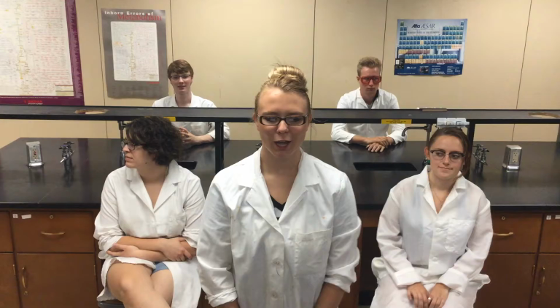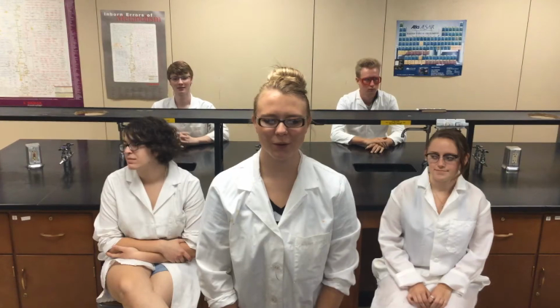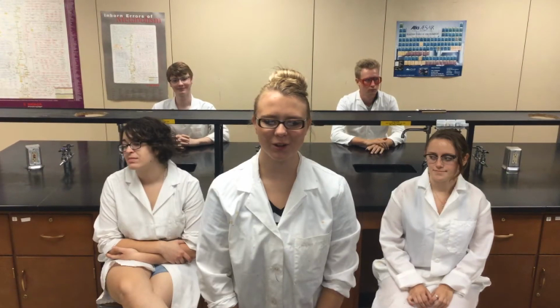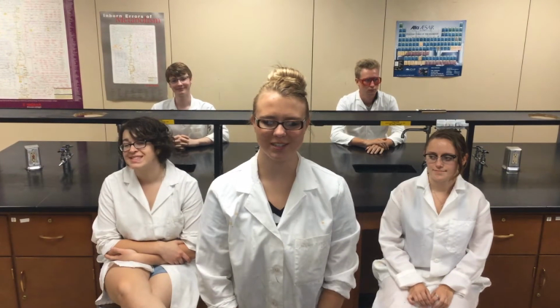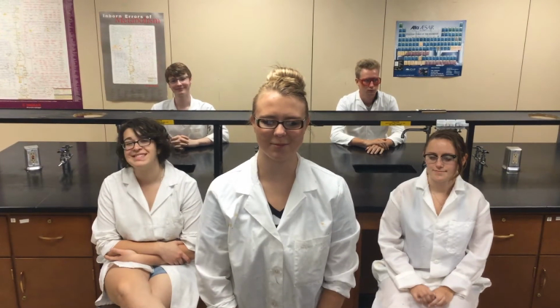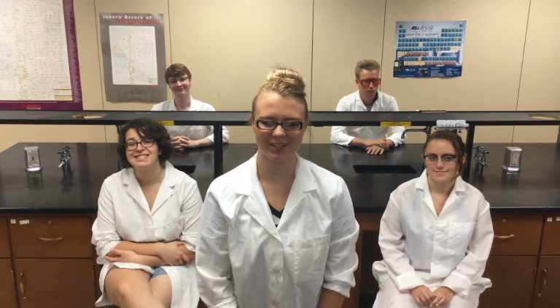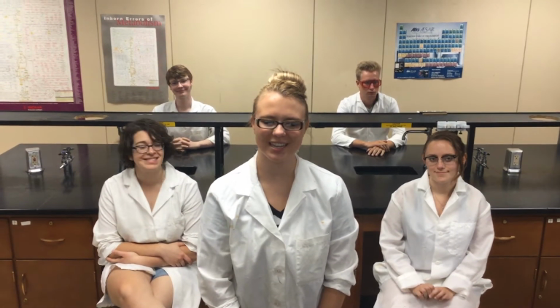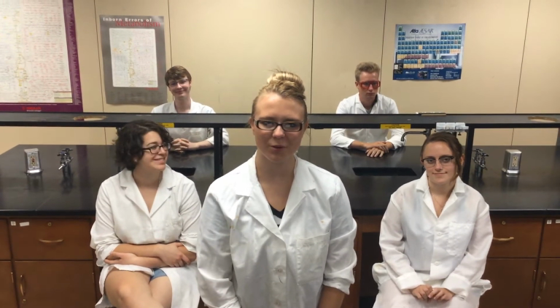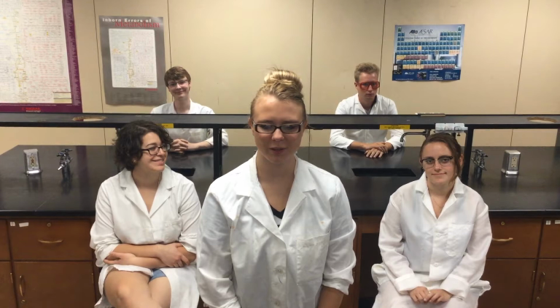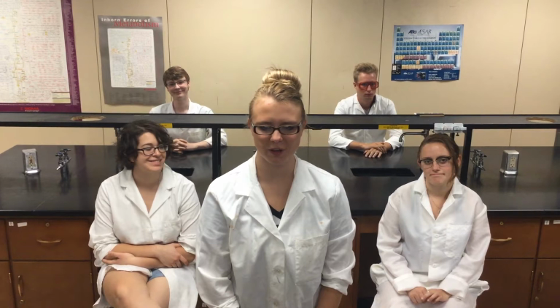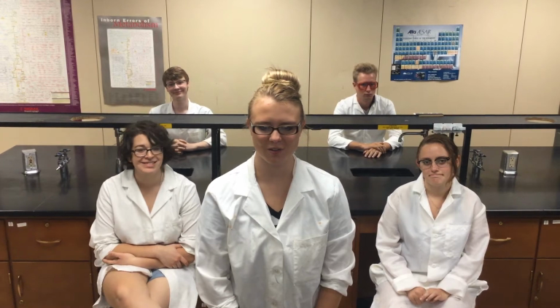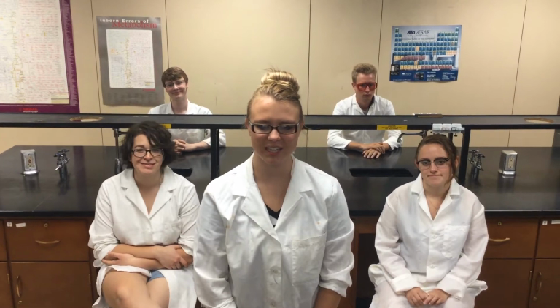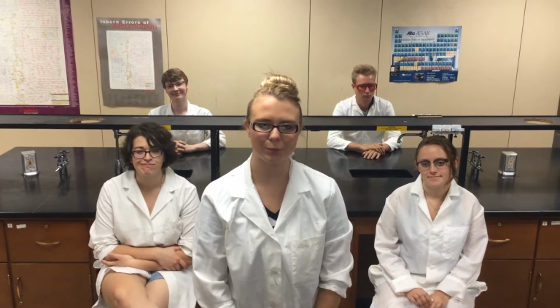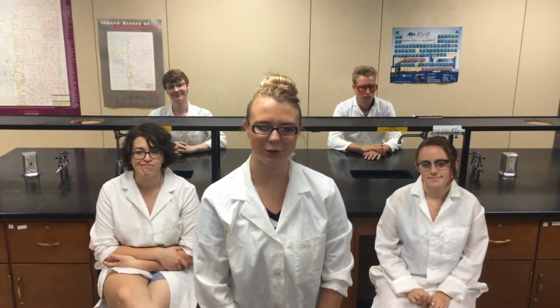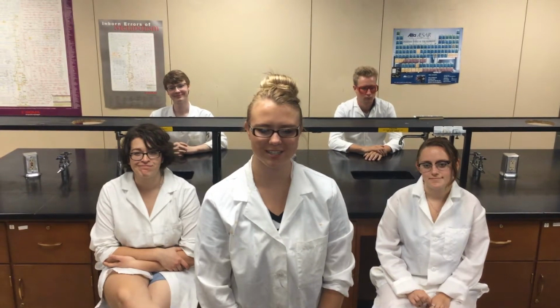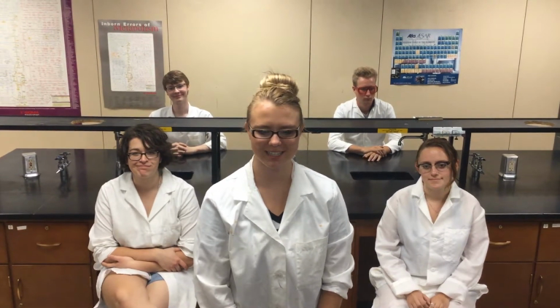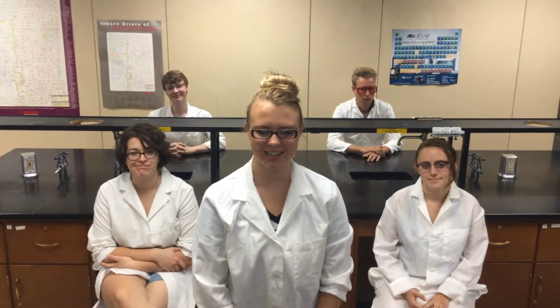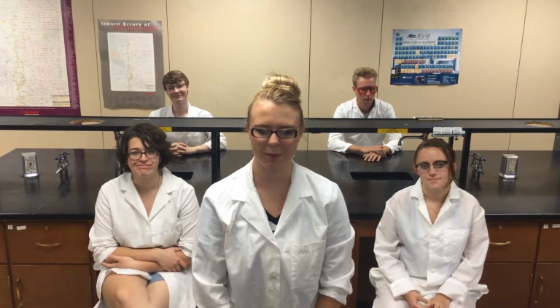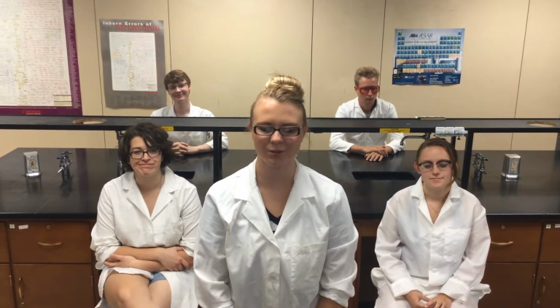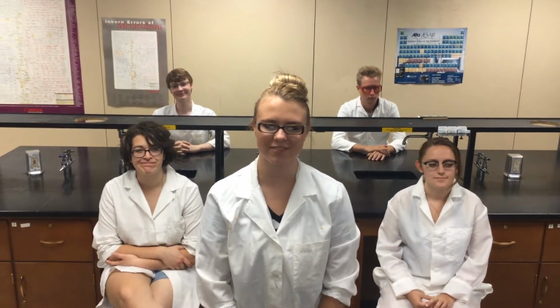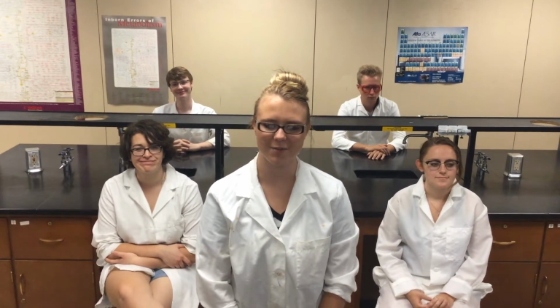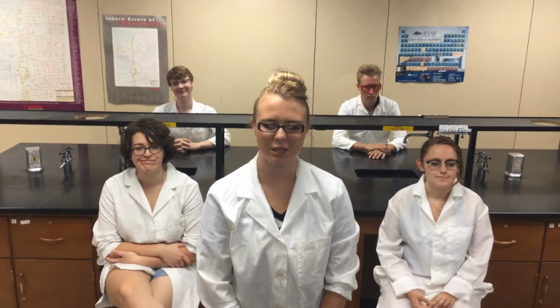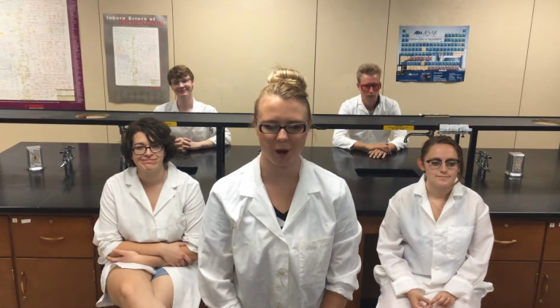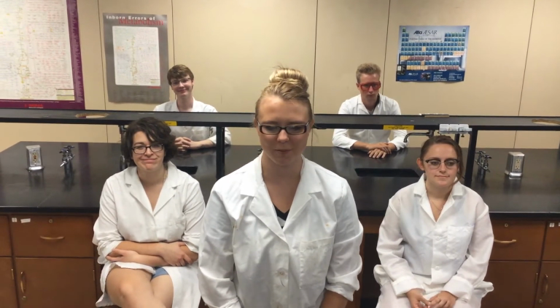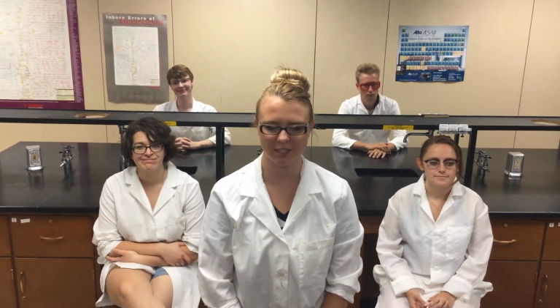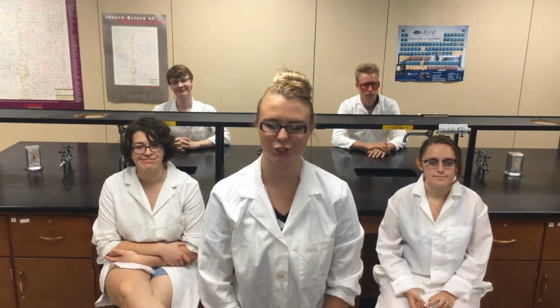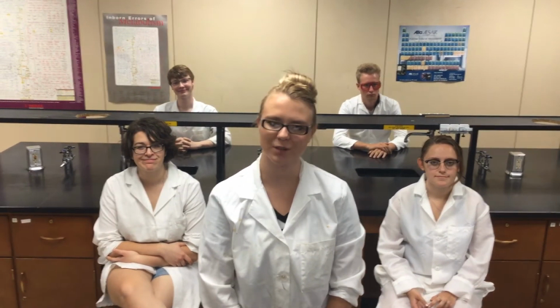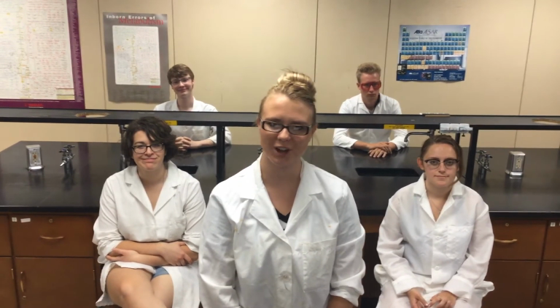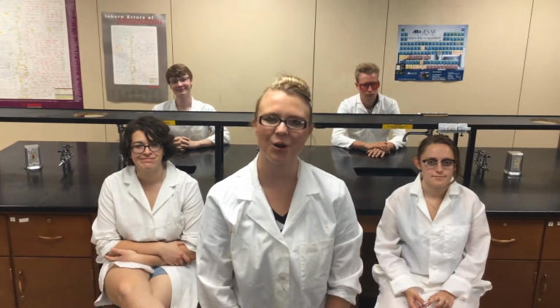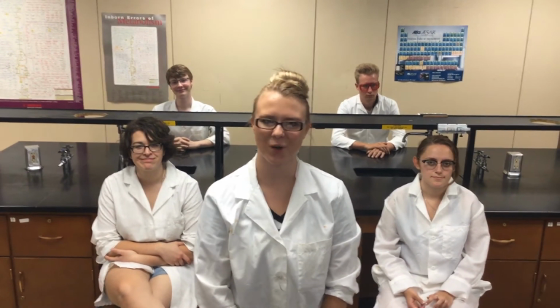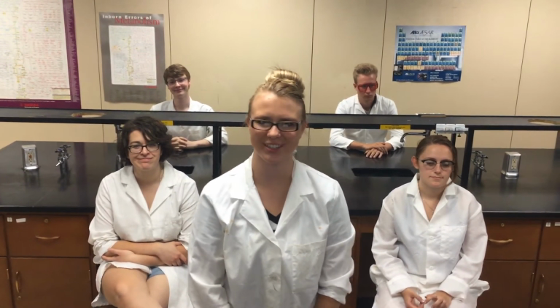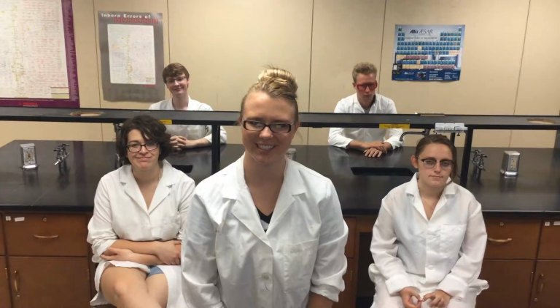Hello and welcome to the laboratory. Today we will be going over the safety protocols inside the laboratory environment and the proper procedures you must follow while you're here.